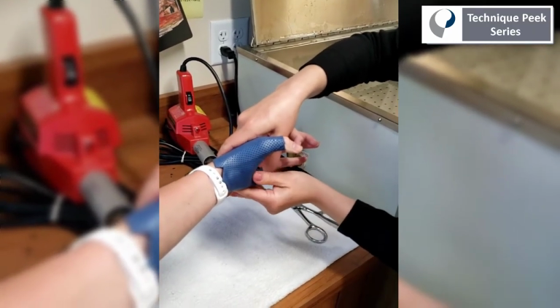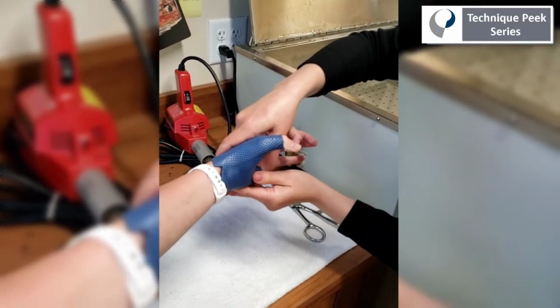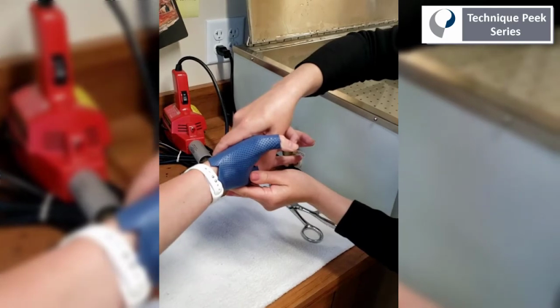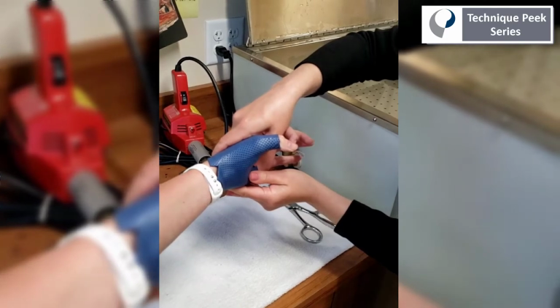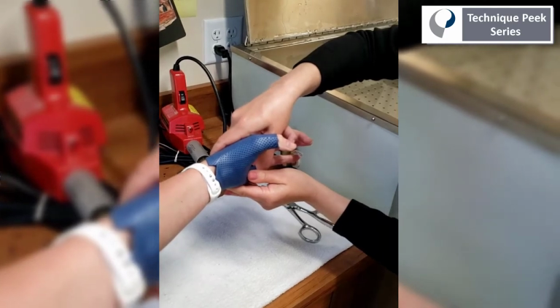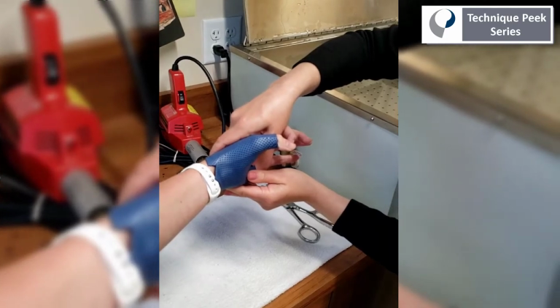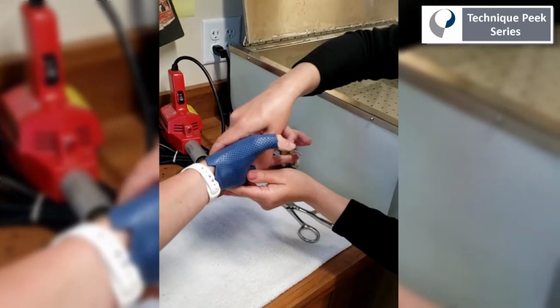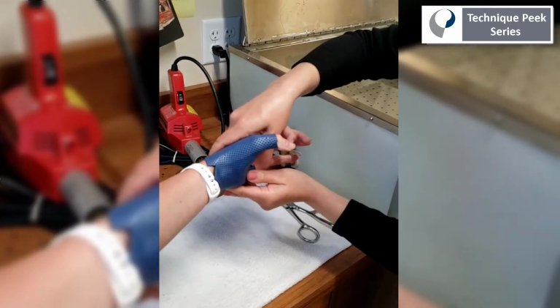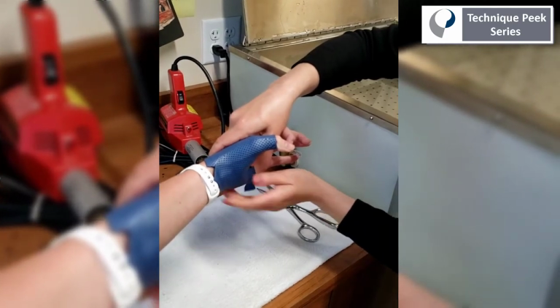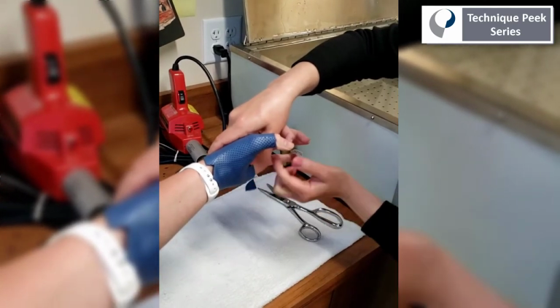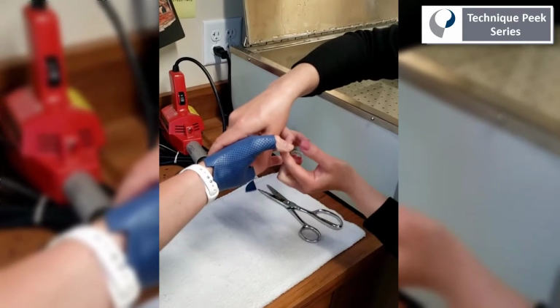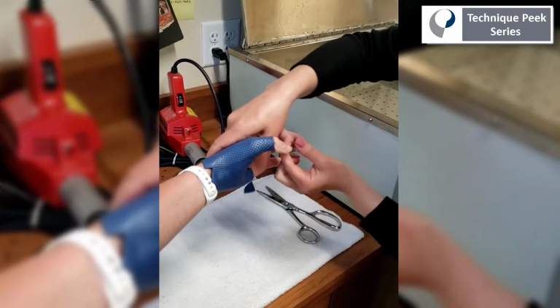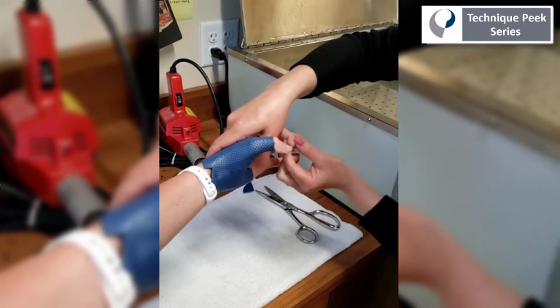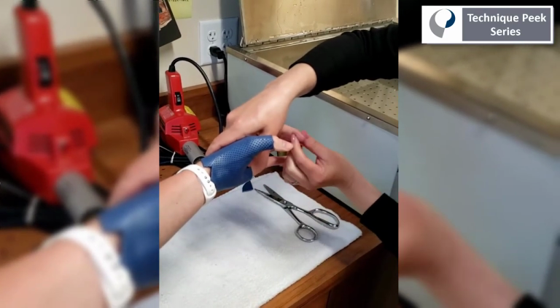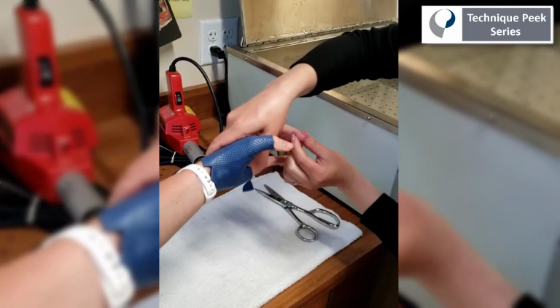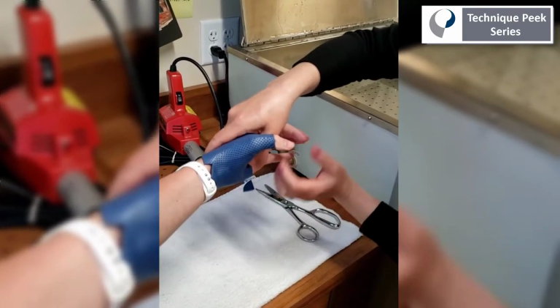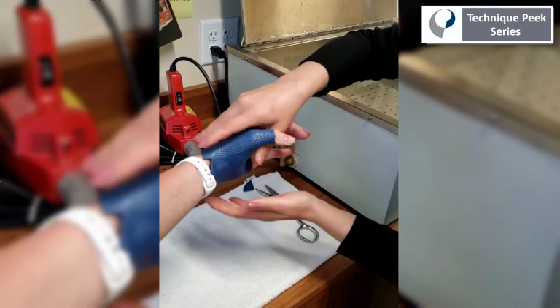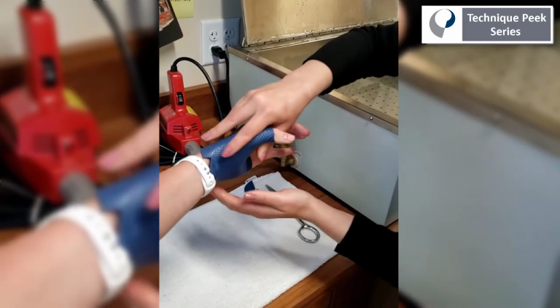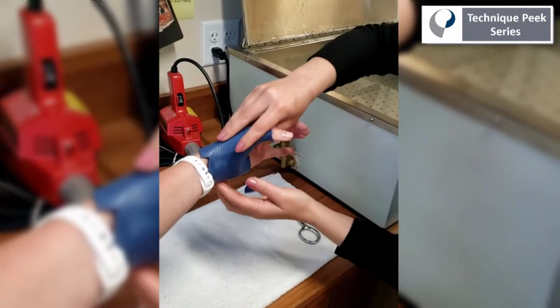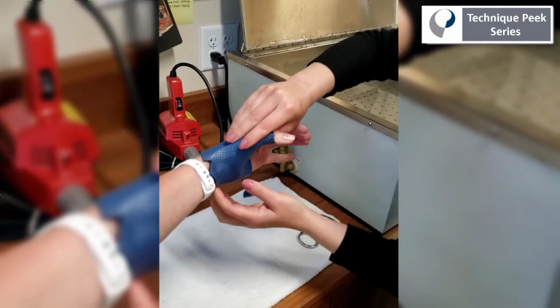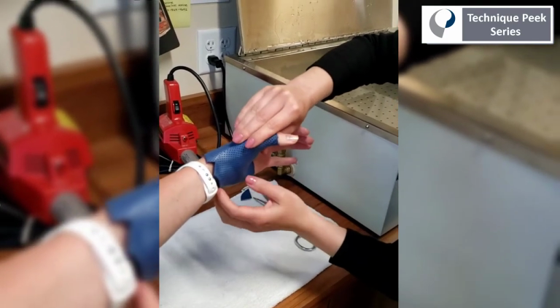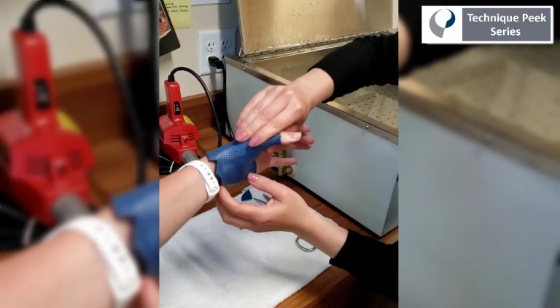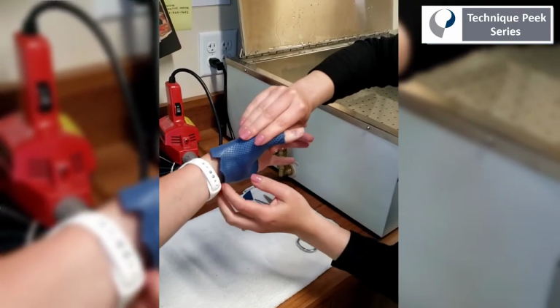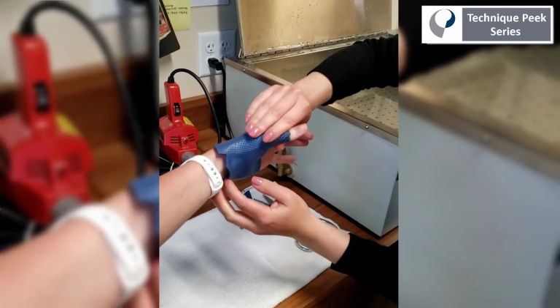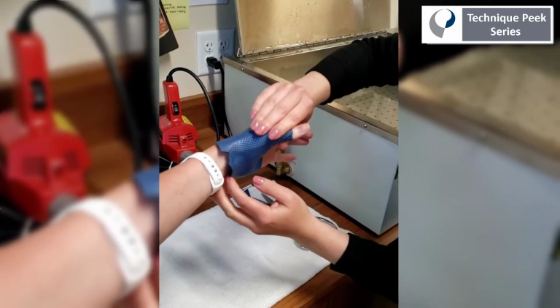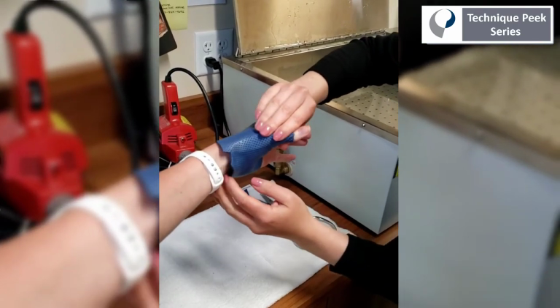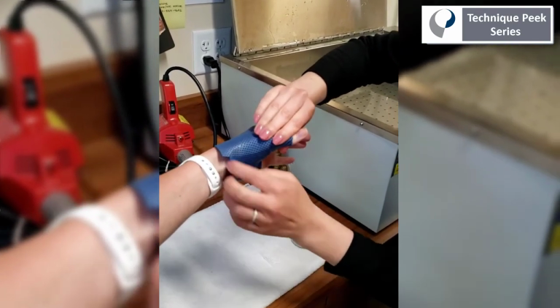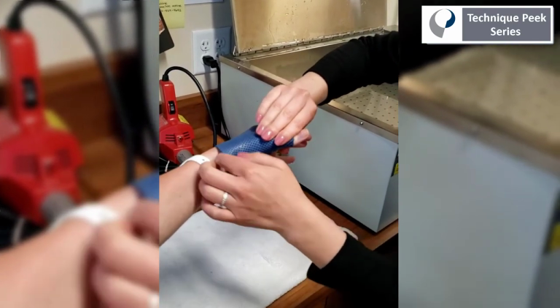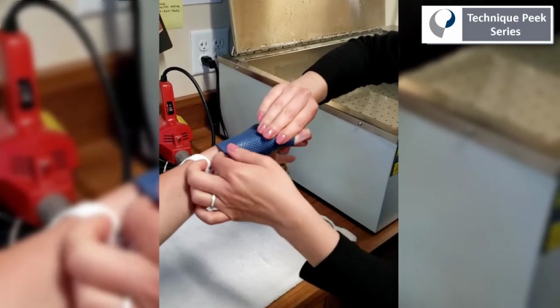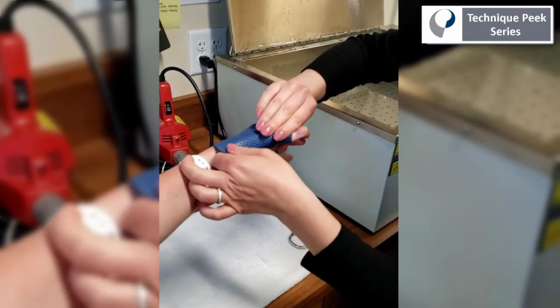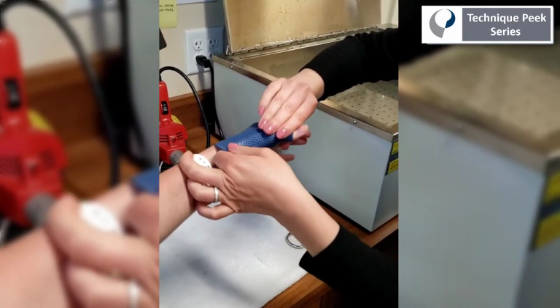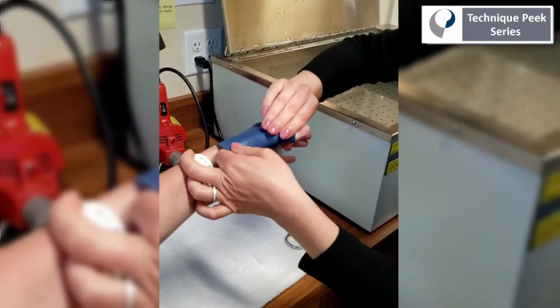Once the material is hard, we can slip the splint off and trim off the excess.